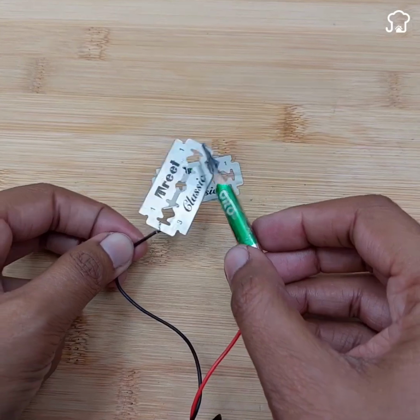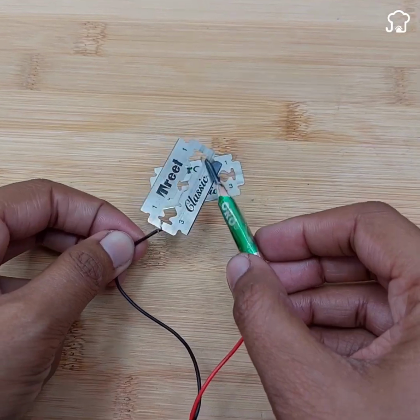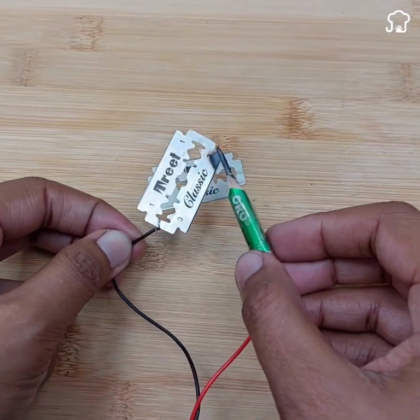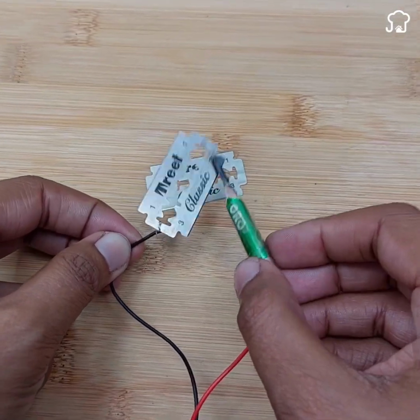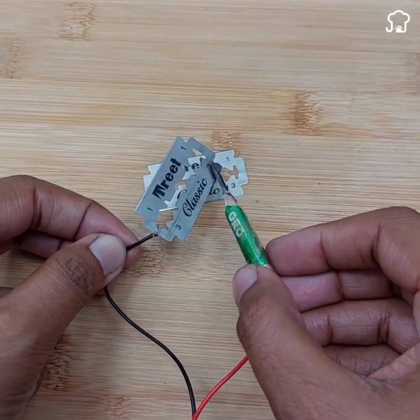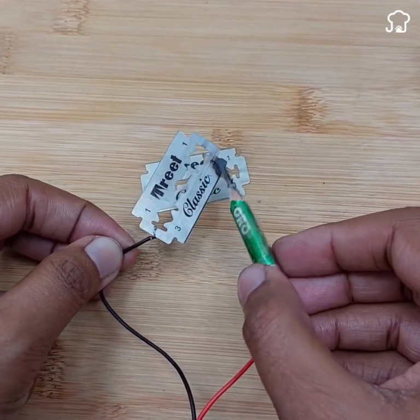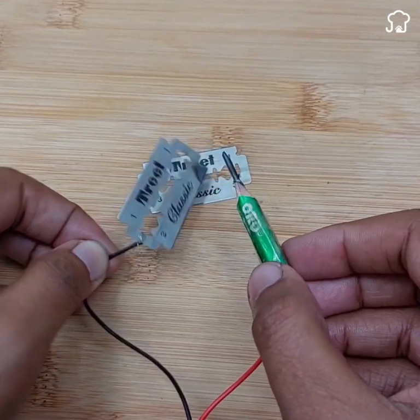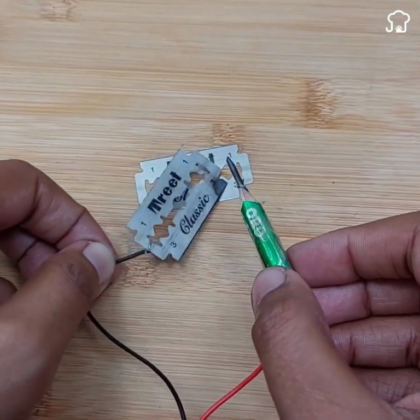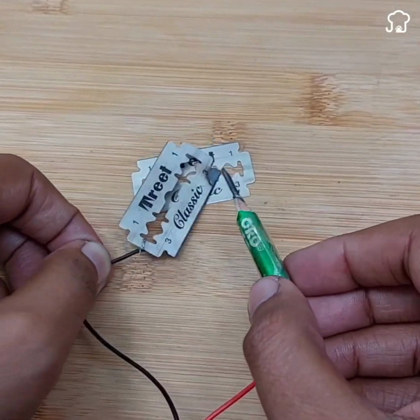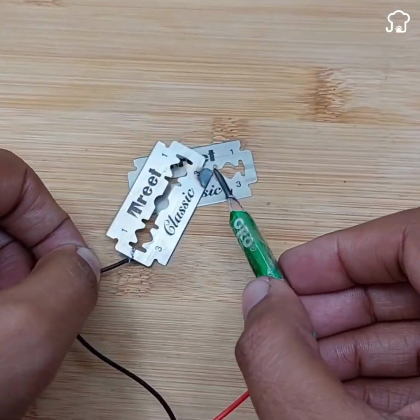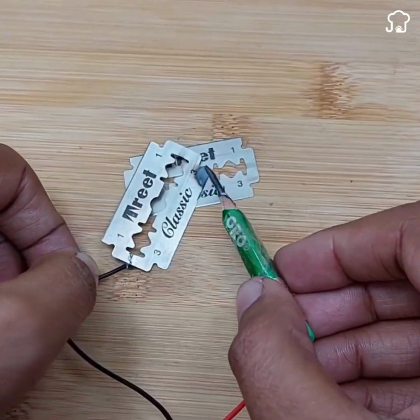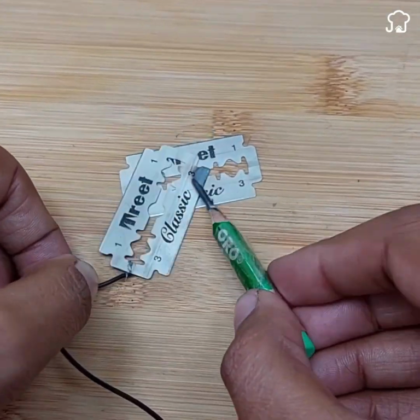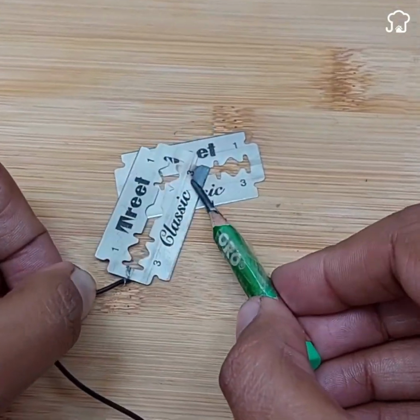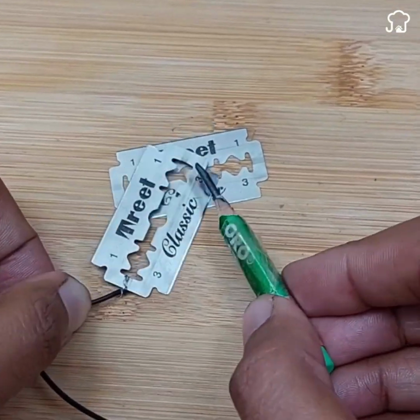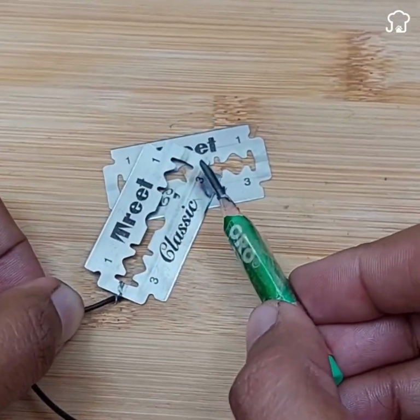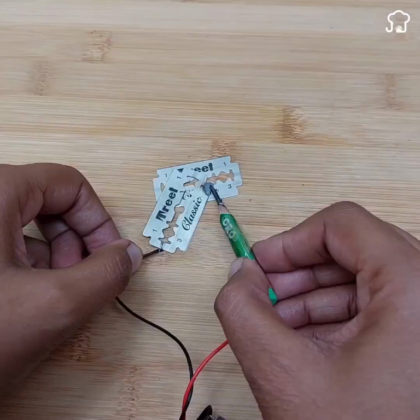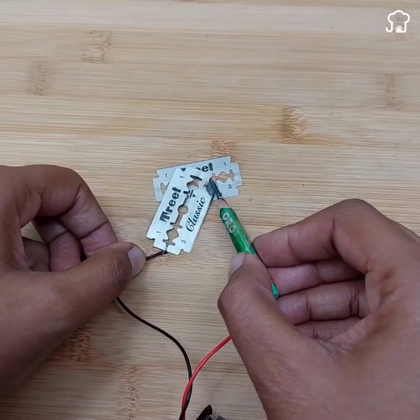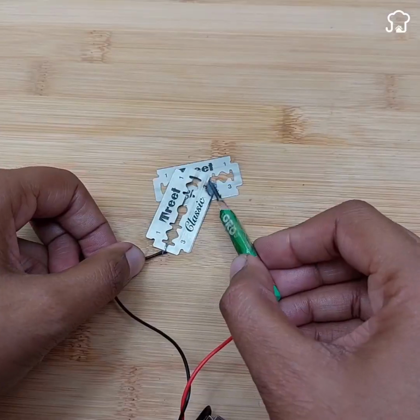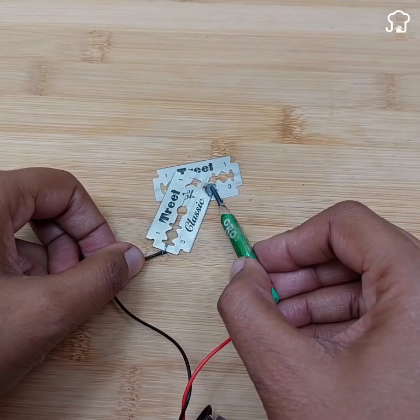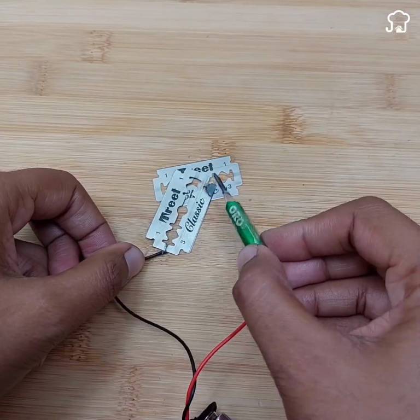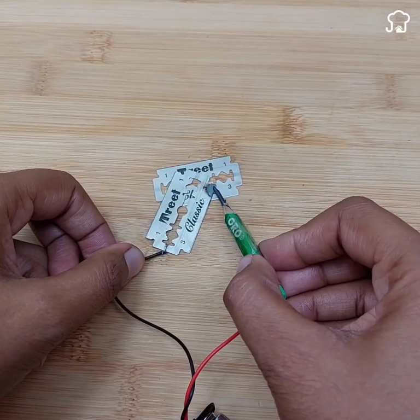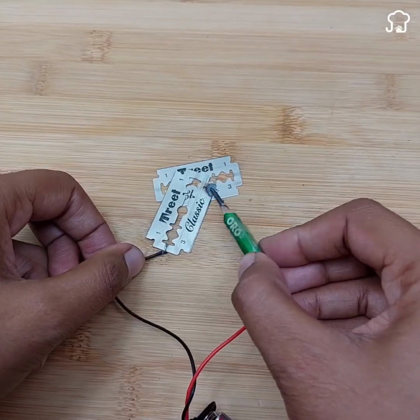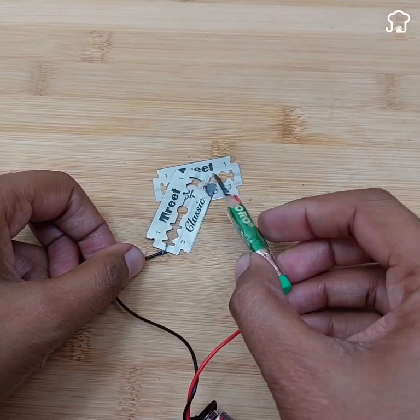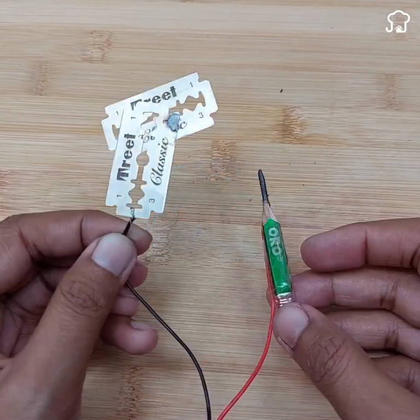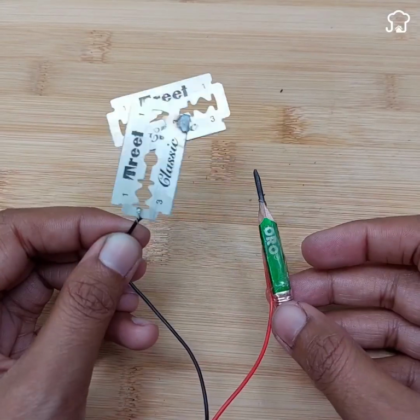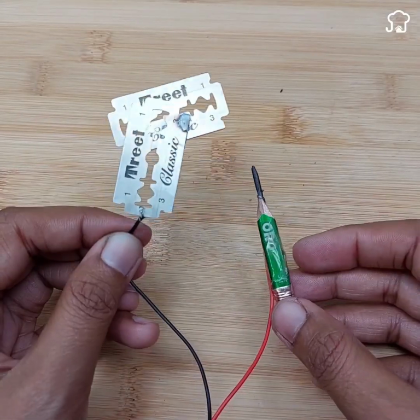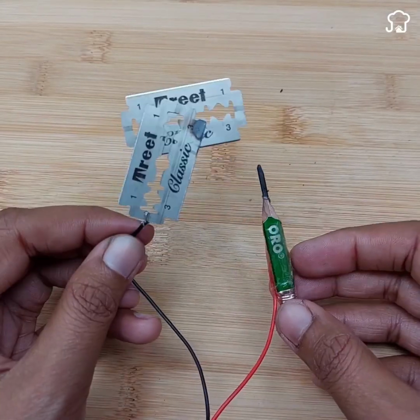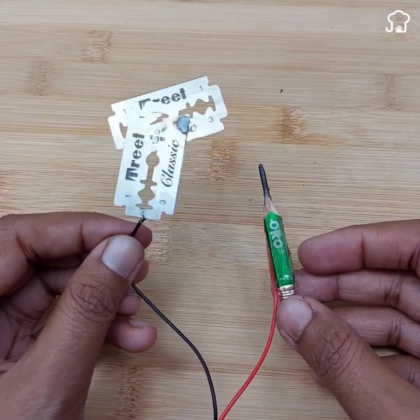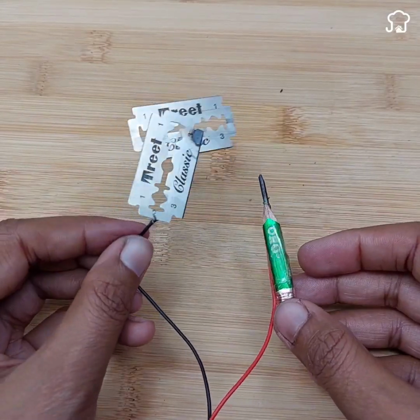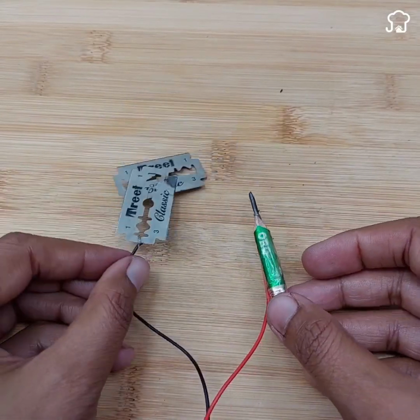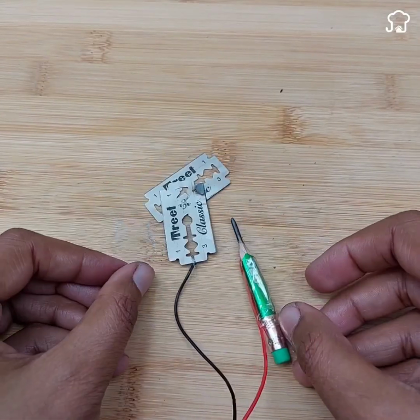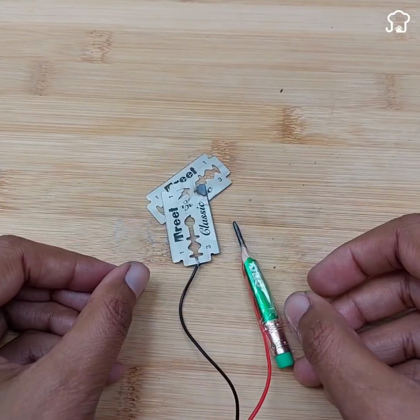With just a pencil and a pair of scissors, you can make your own homemade soldering machine in a matter of minutes.